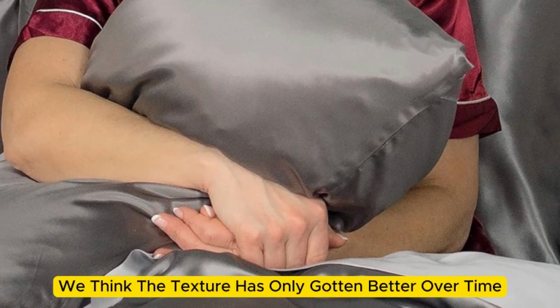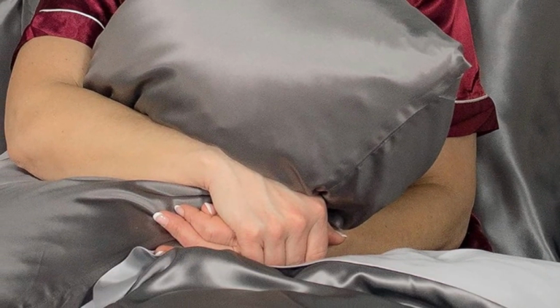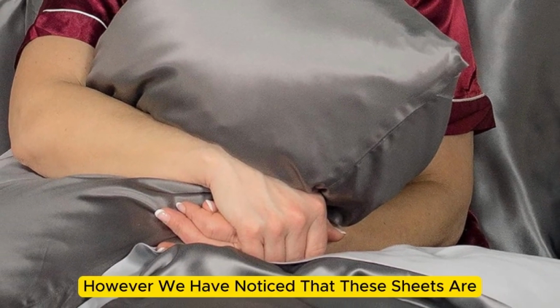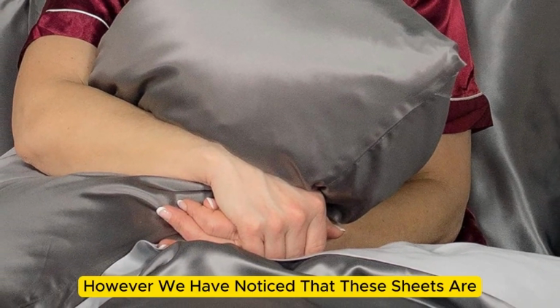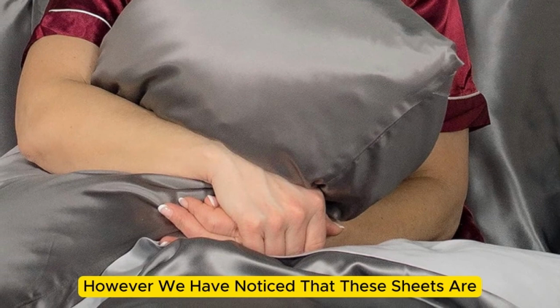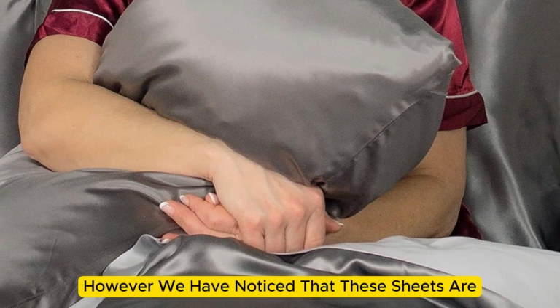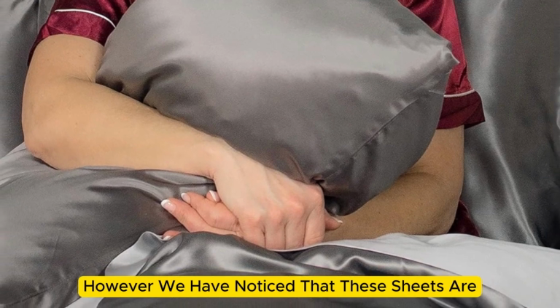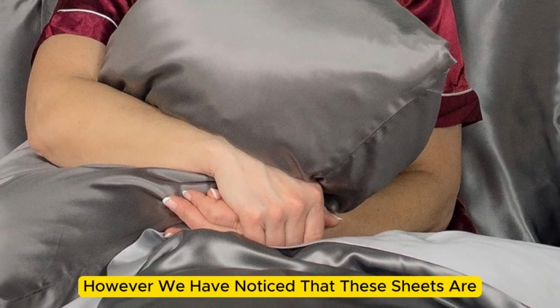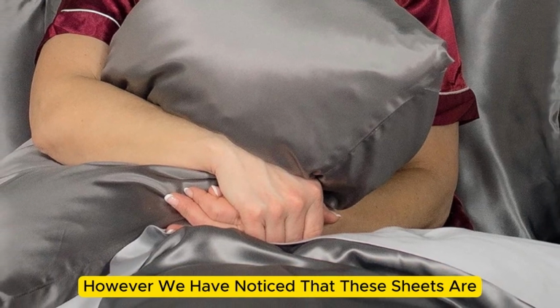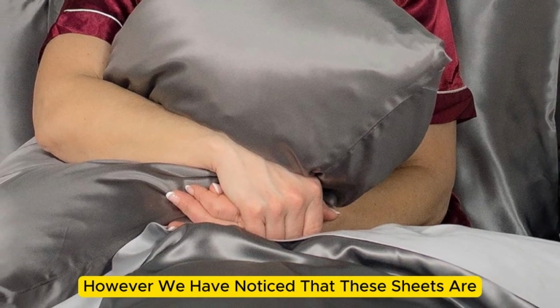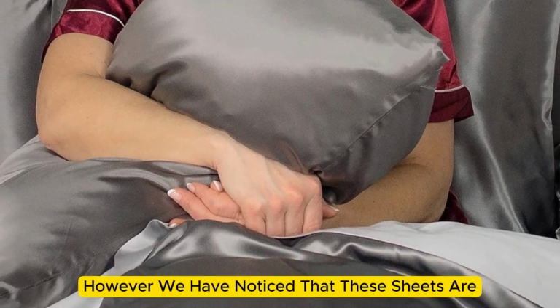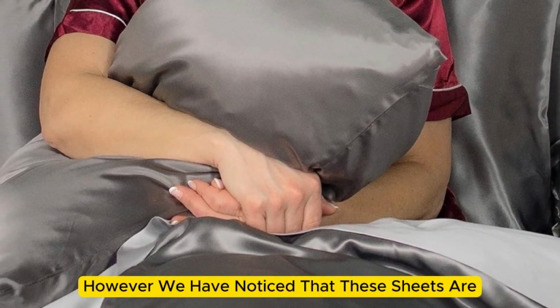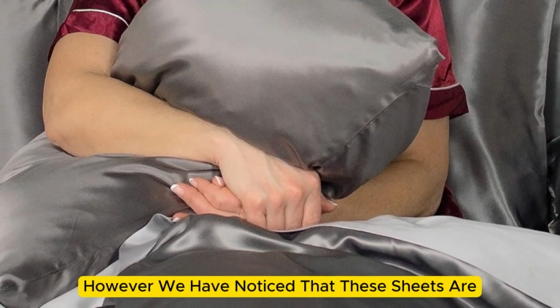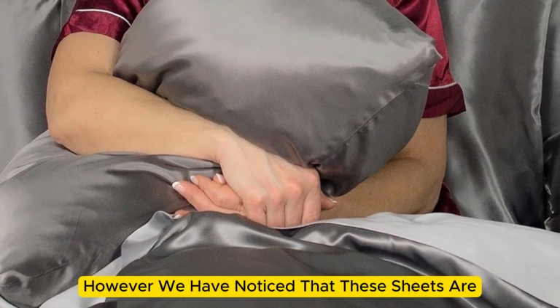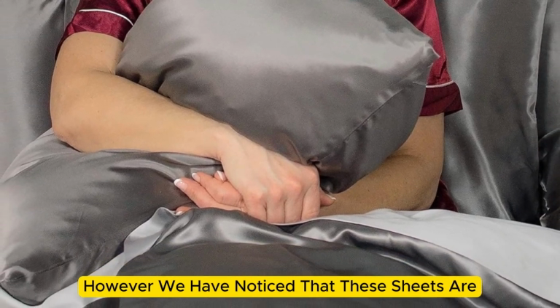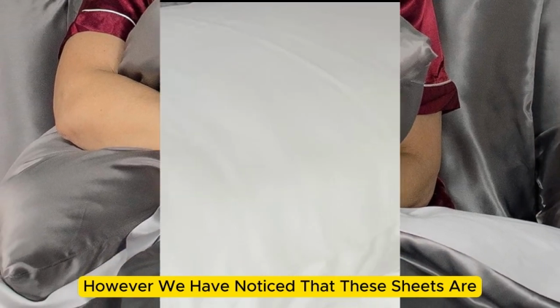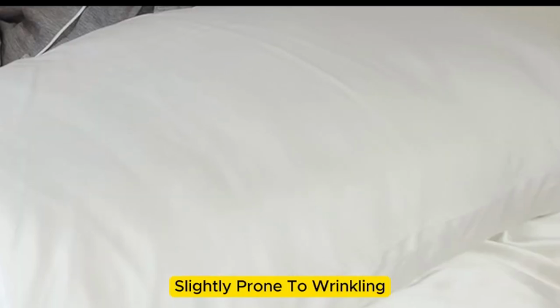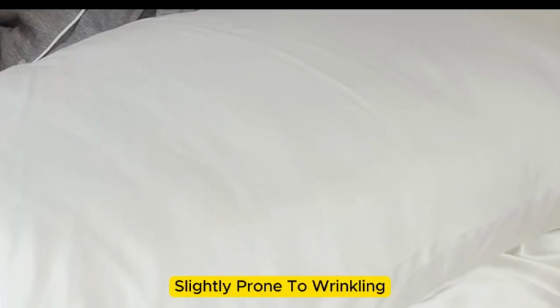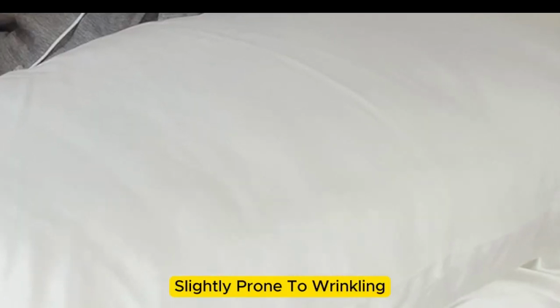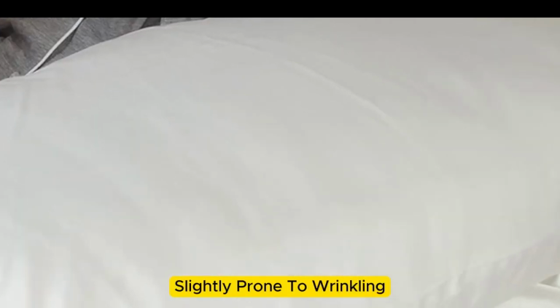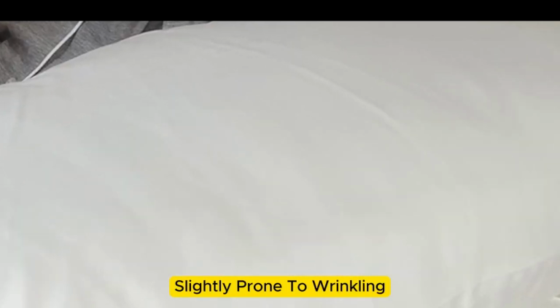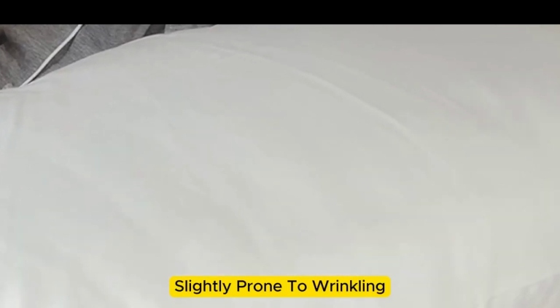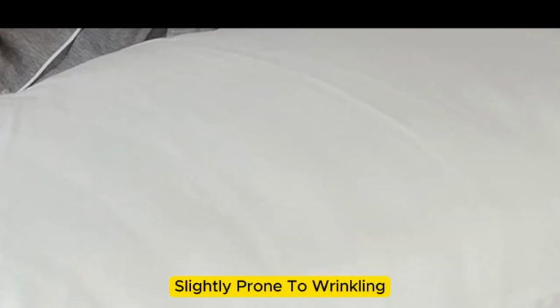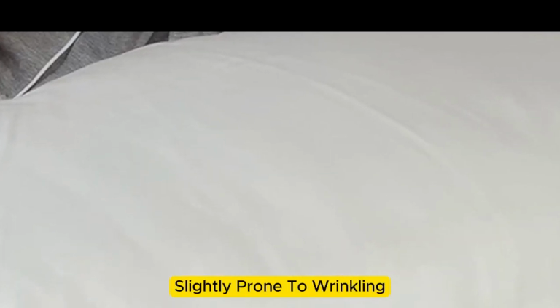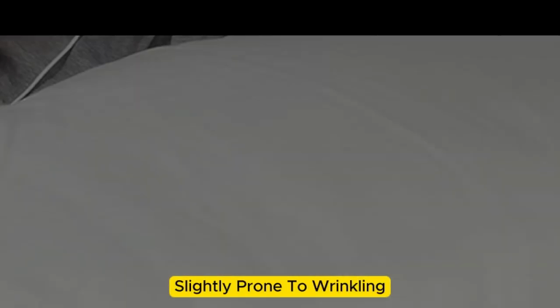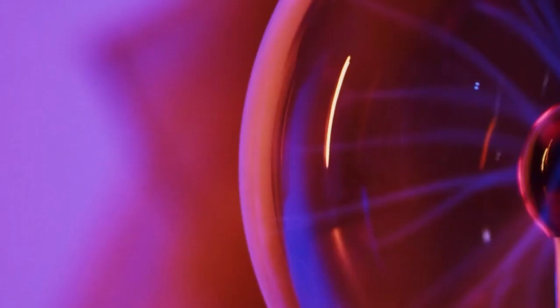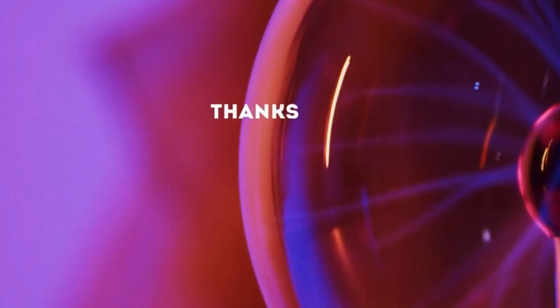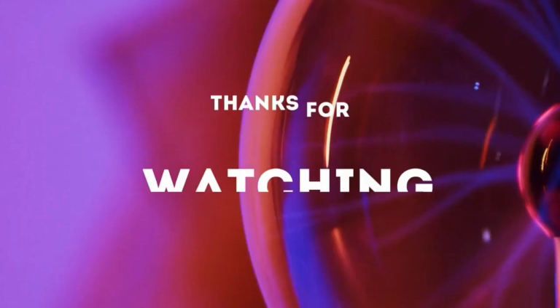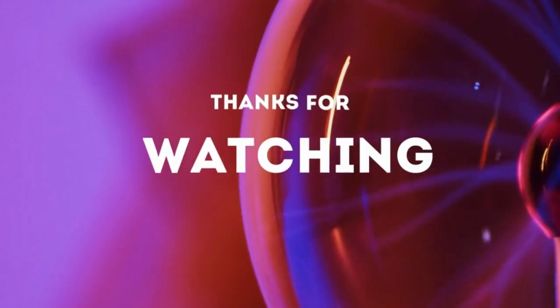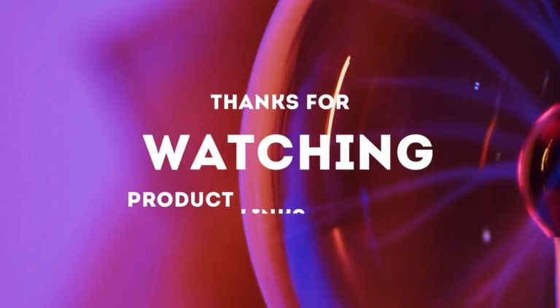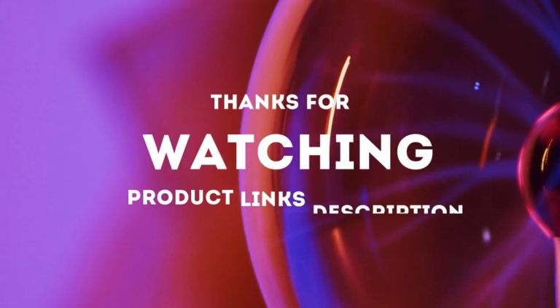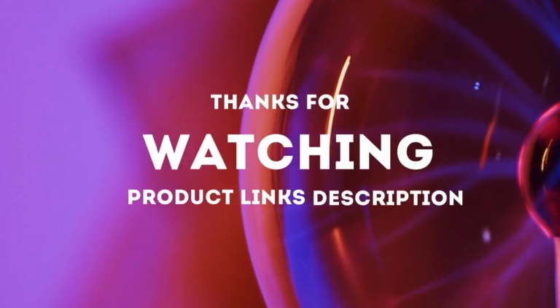However, we have noticed that these sheets are slightly prone to wrinkling. Thanks for watching.